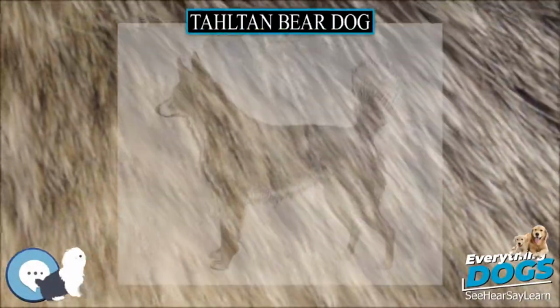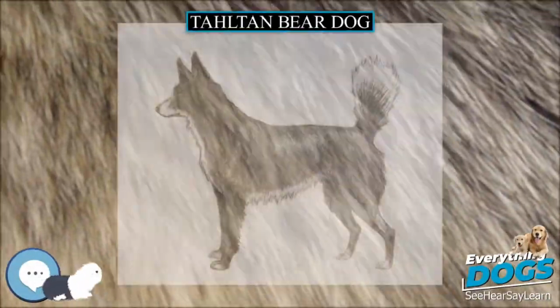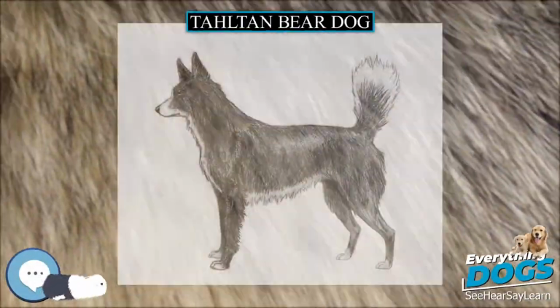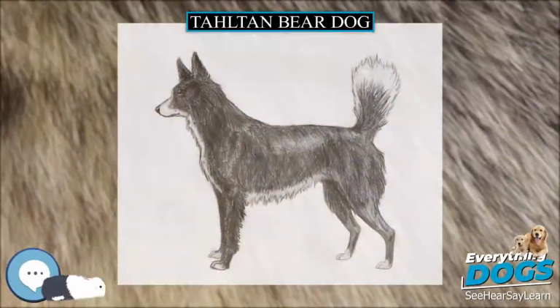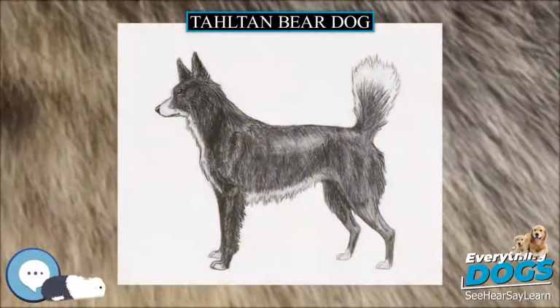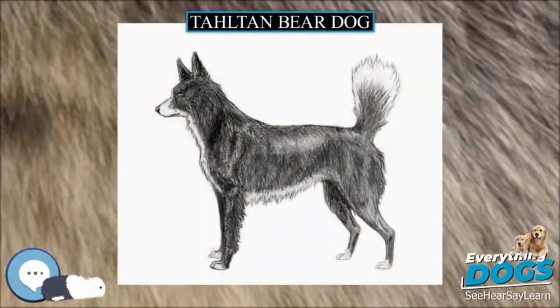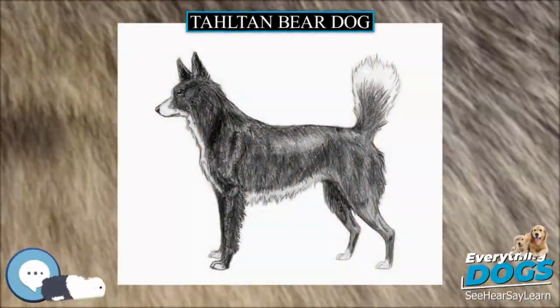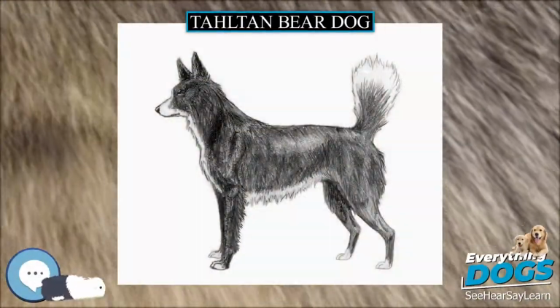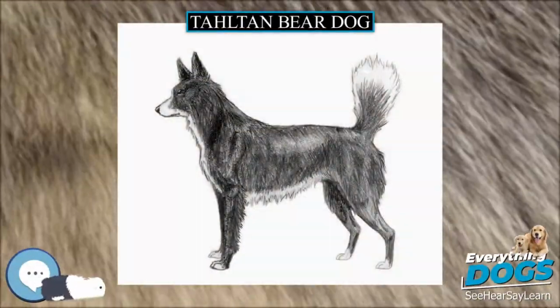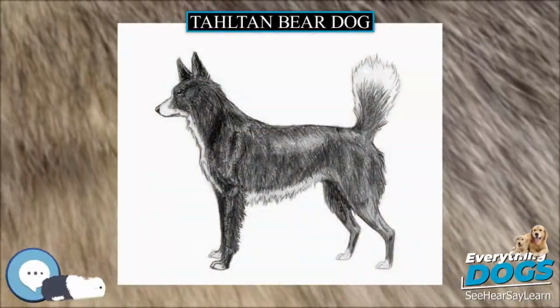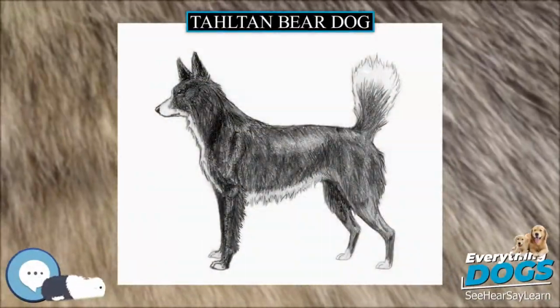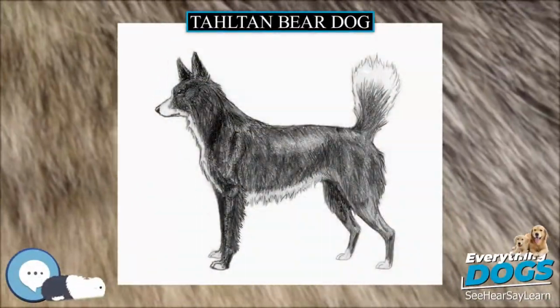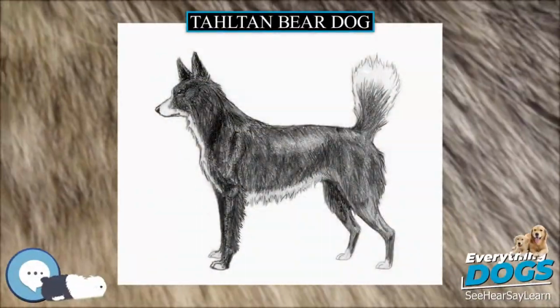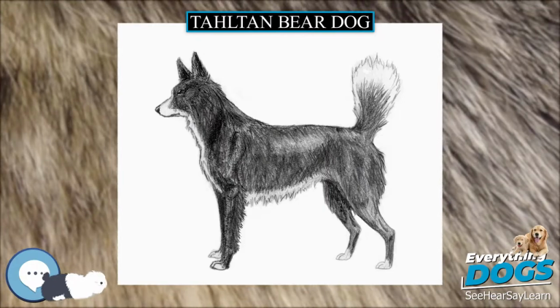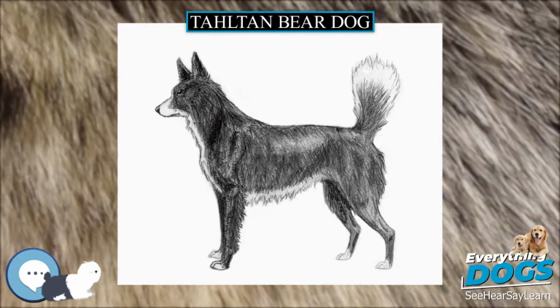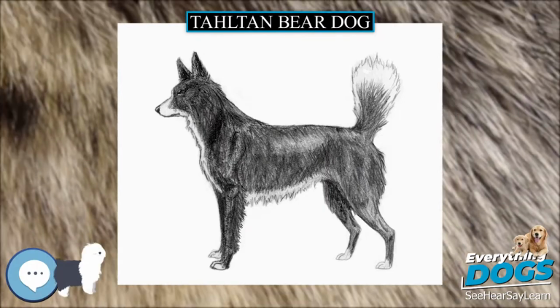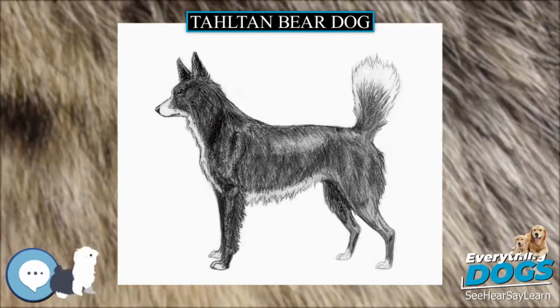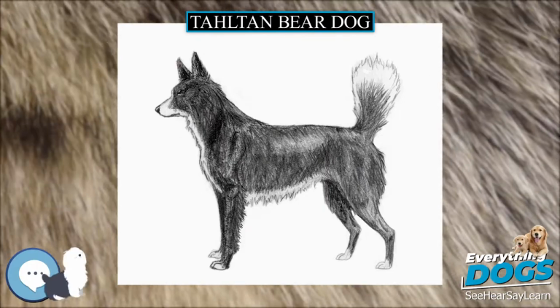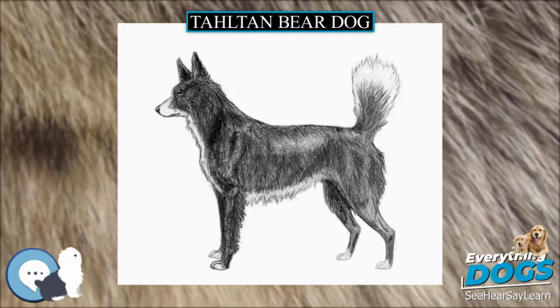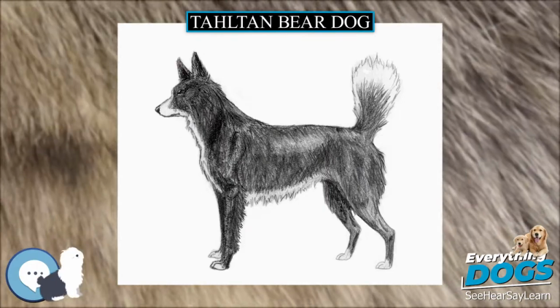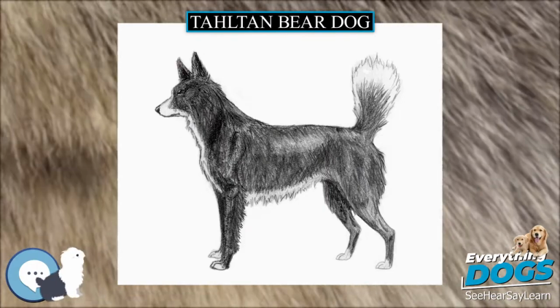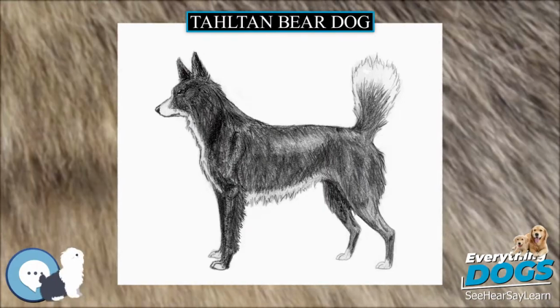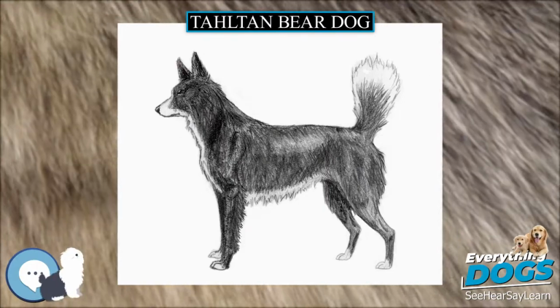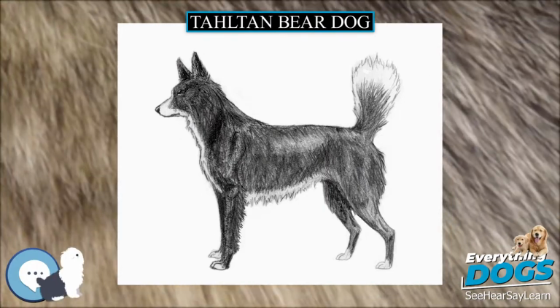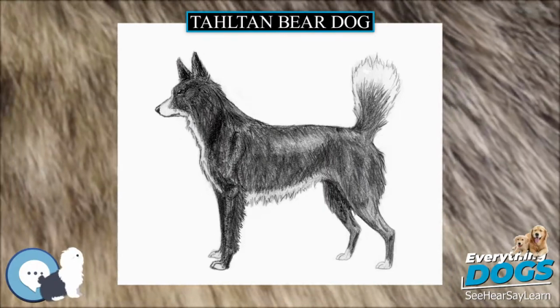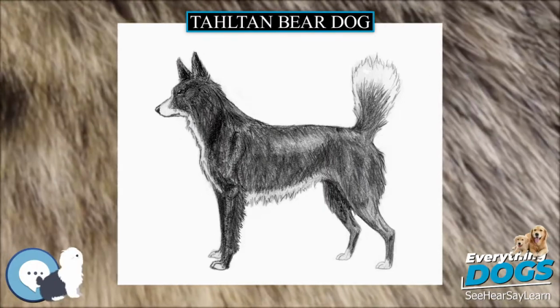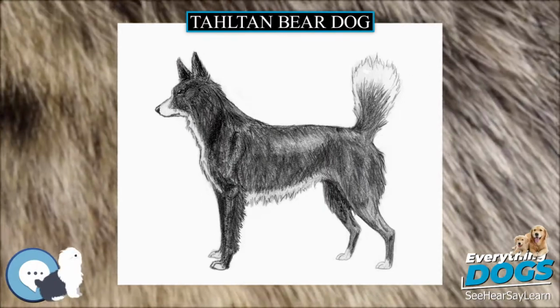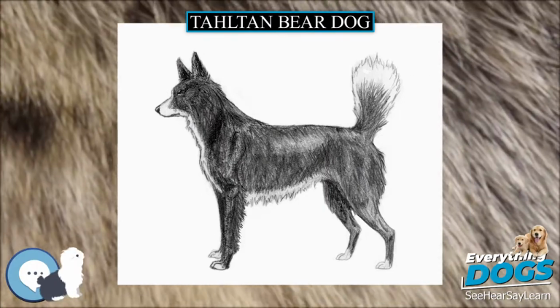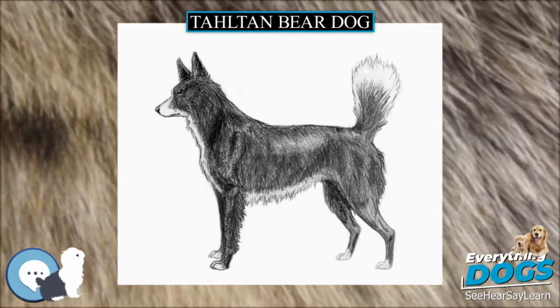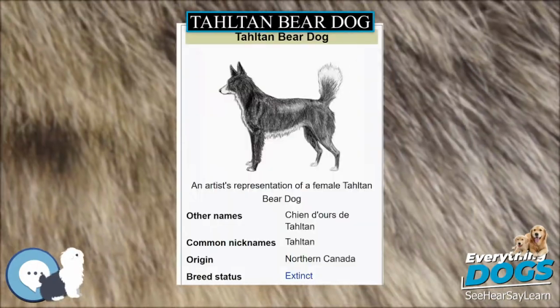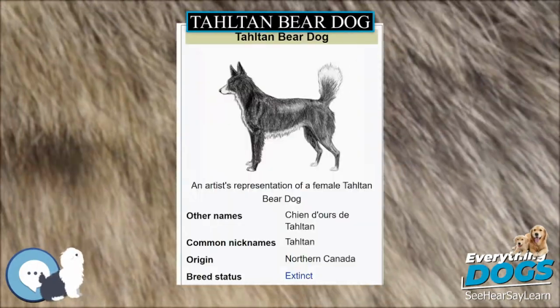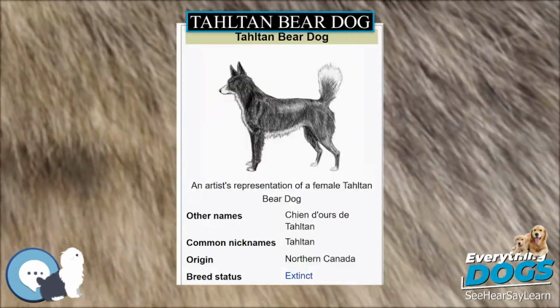Taltan Bear Dog. The Taltan Bear Dog was a breed of dog that is indigenous to Canada.